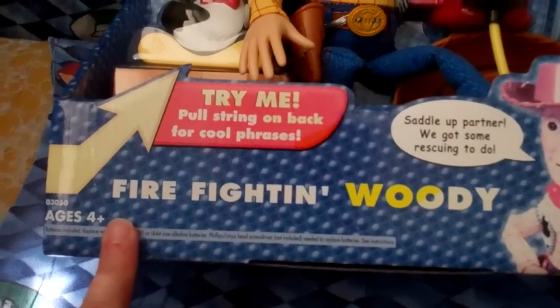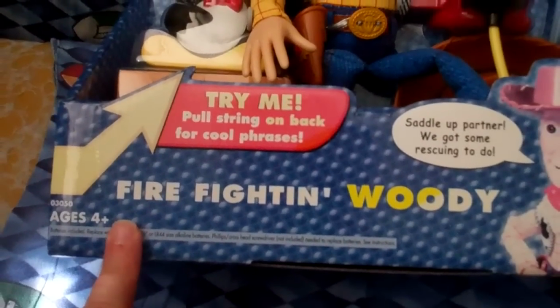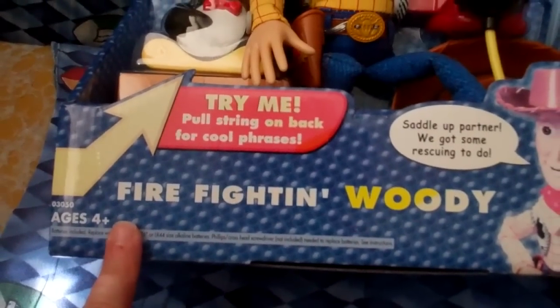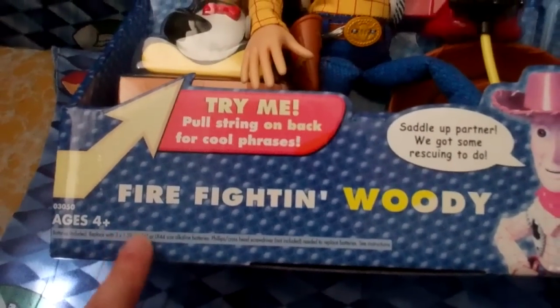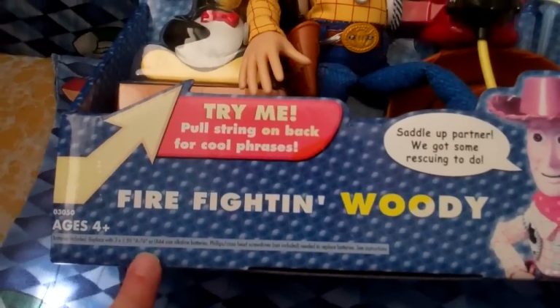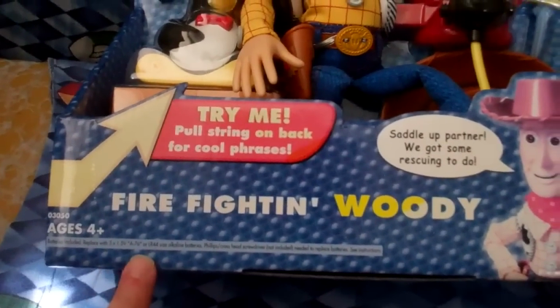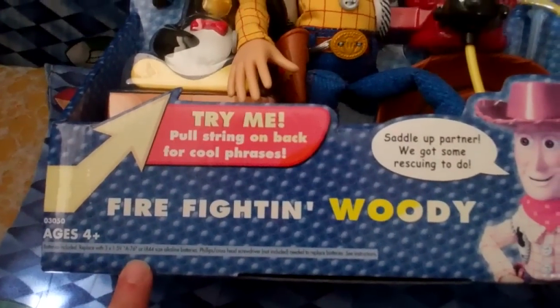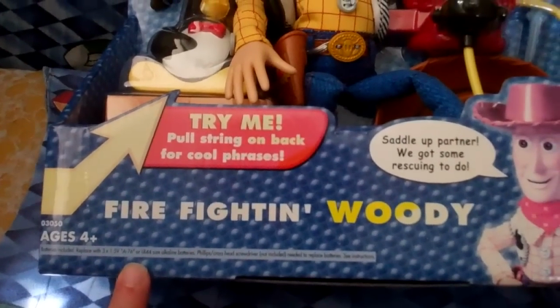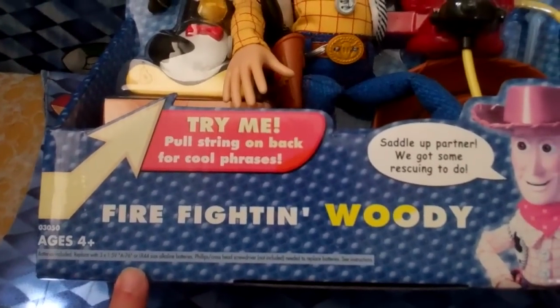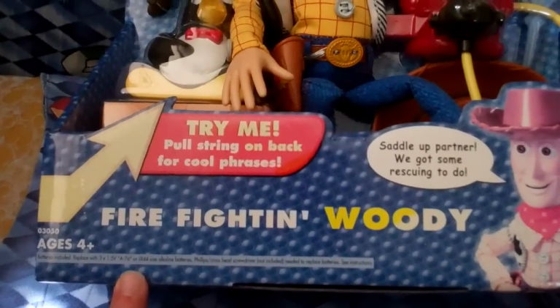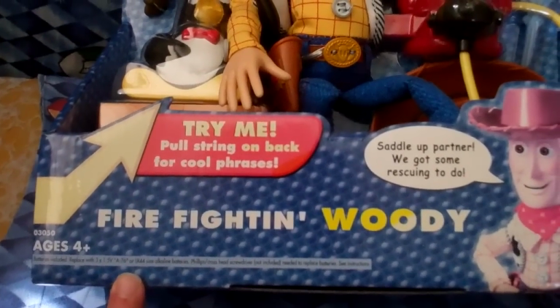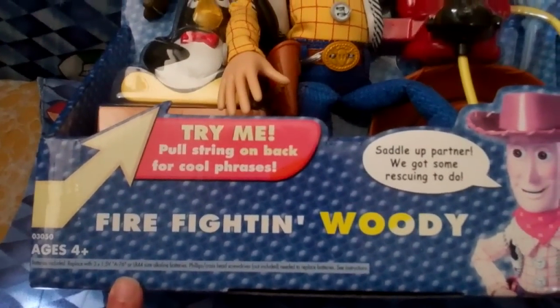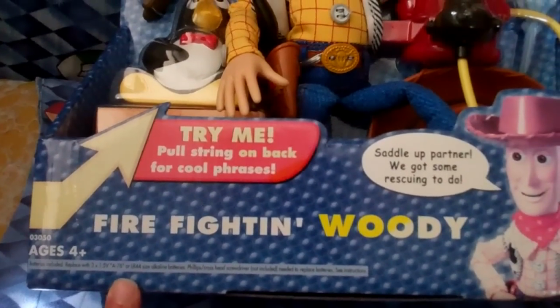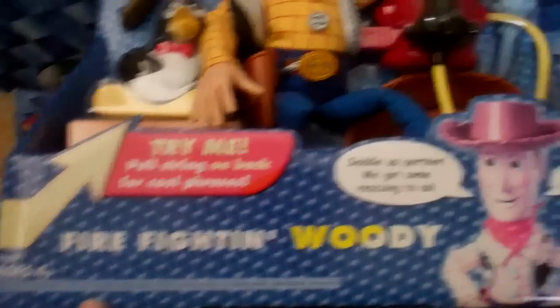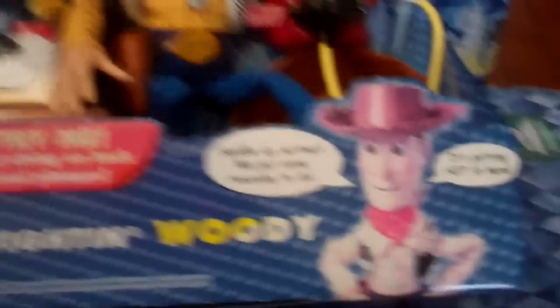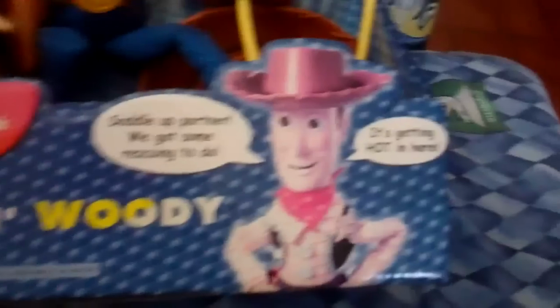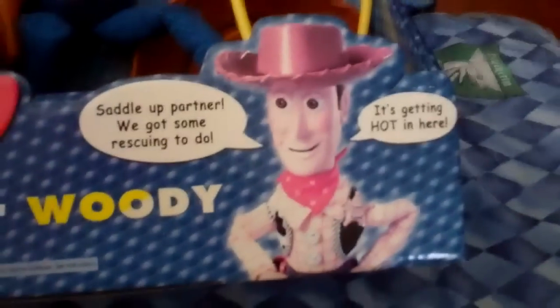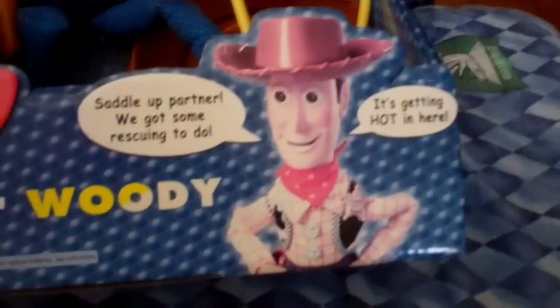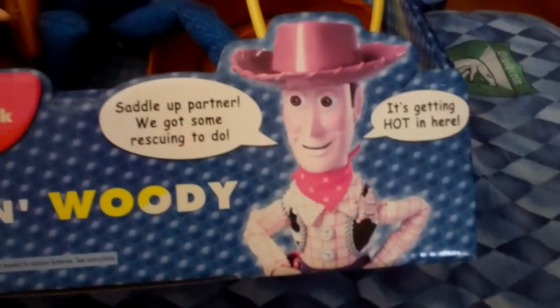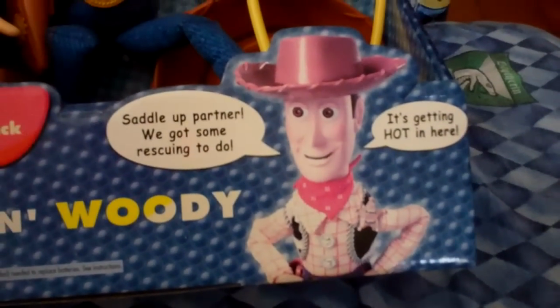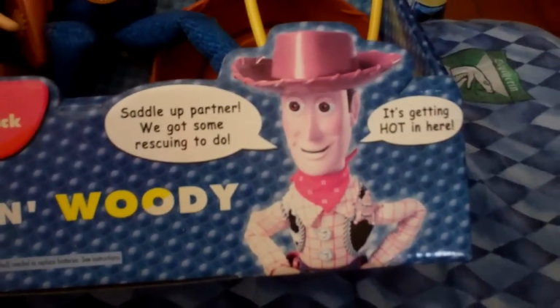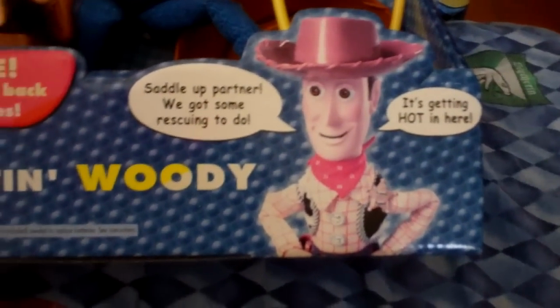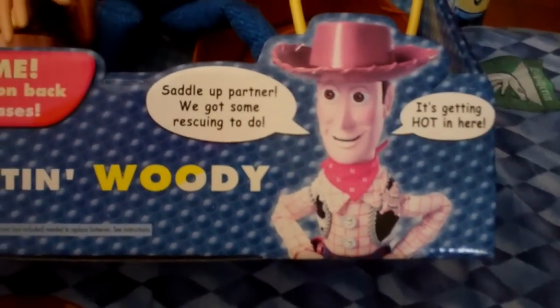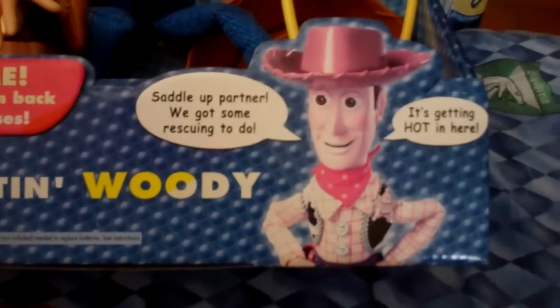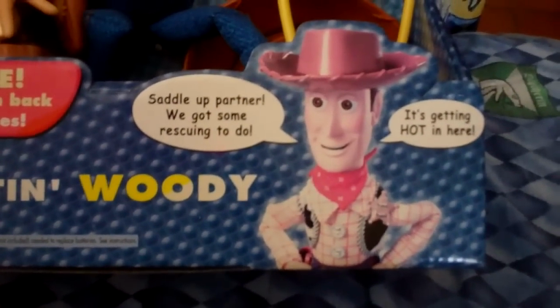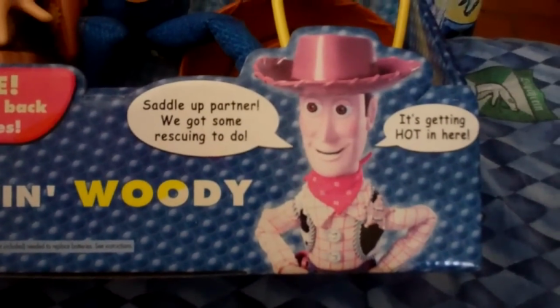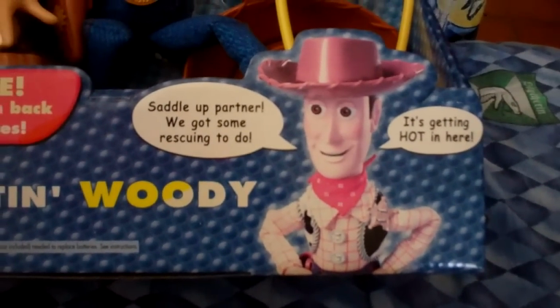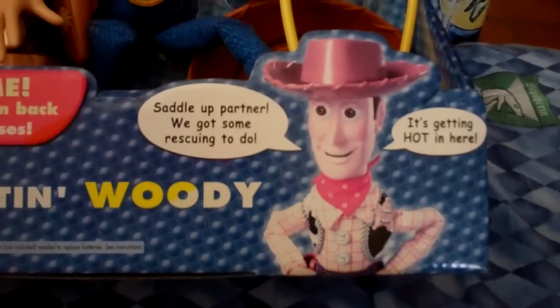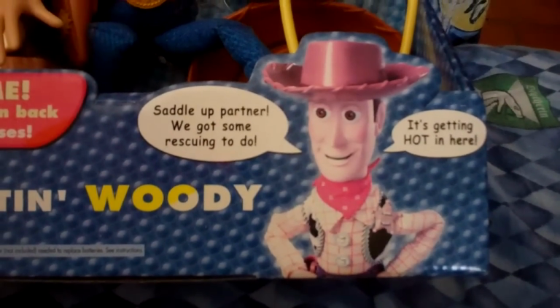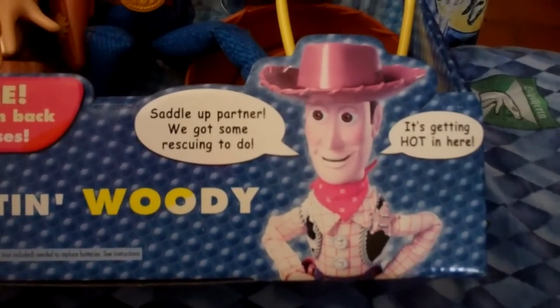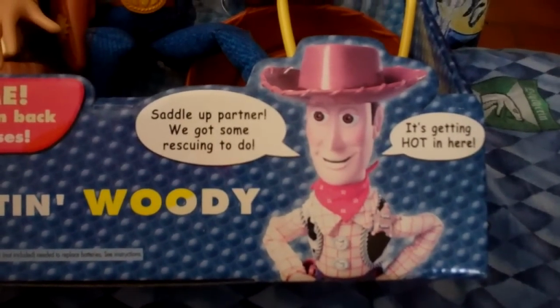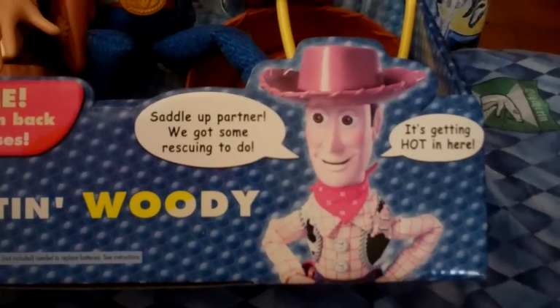It's for ages four and up. 'Saddle up partner, we got some rescuing to do.'